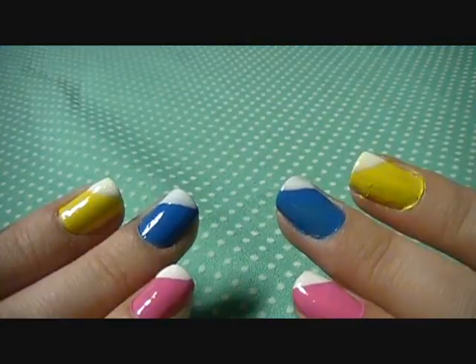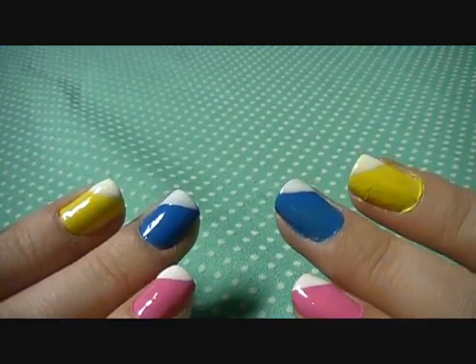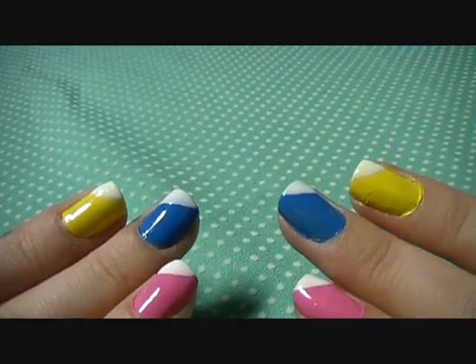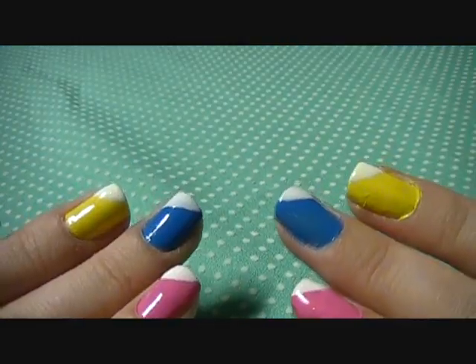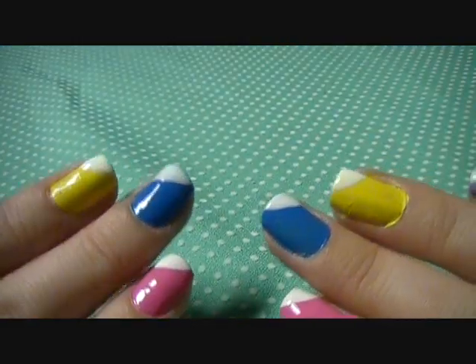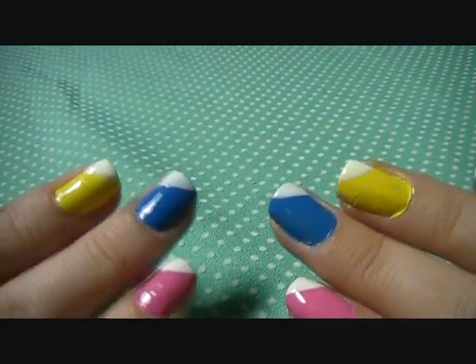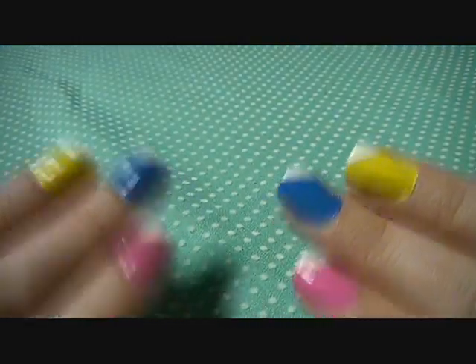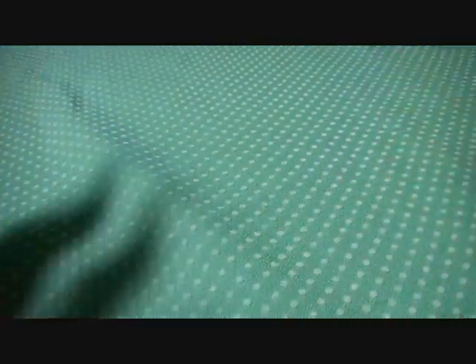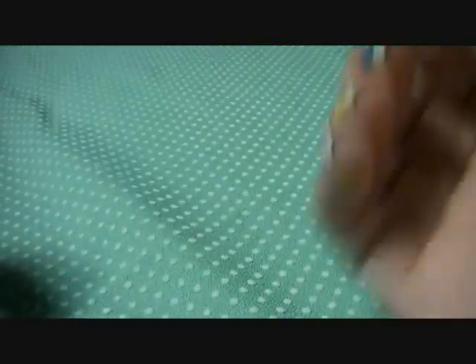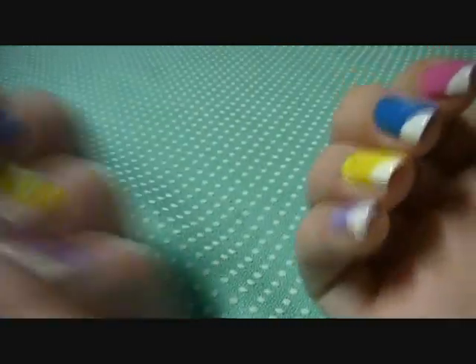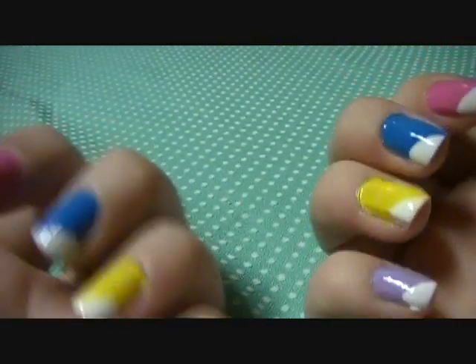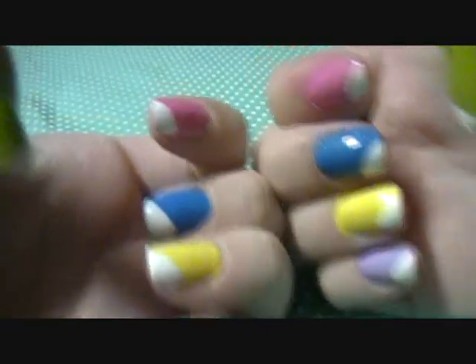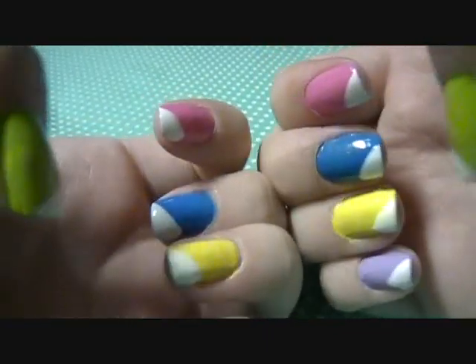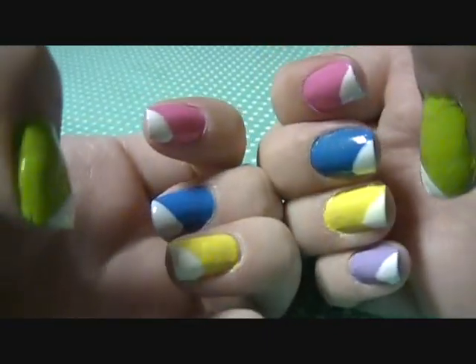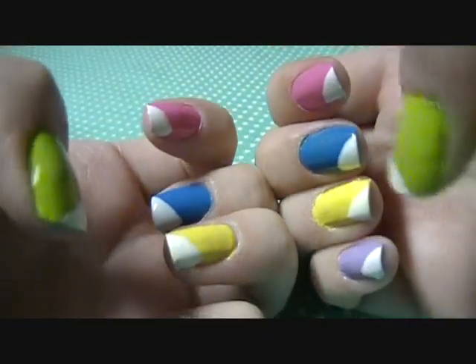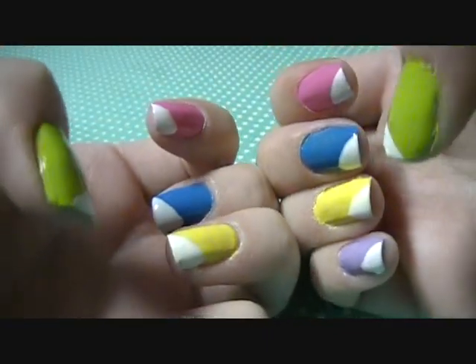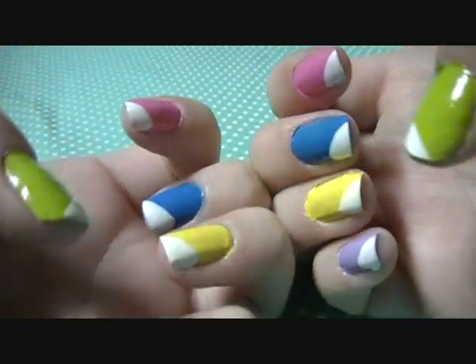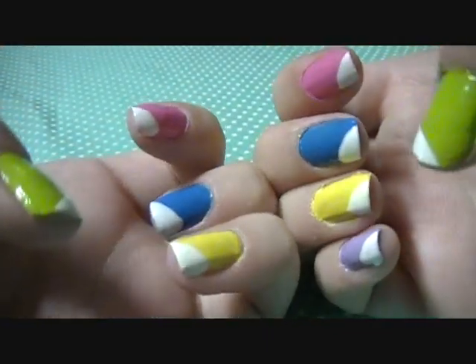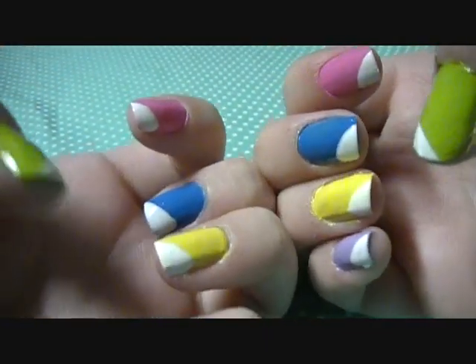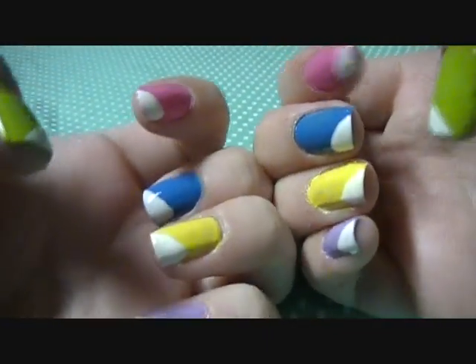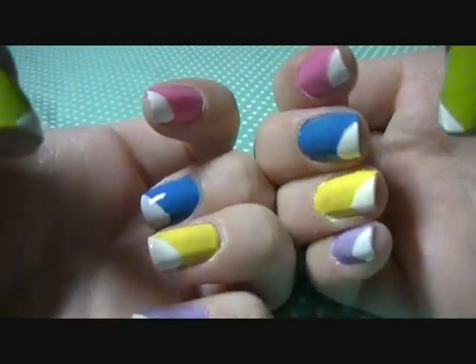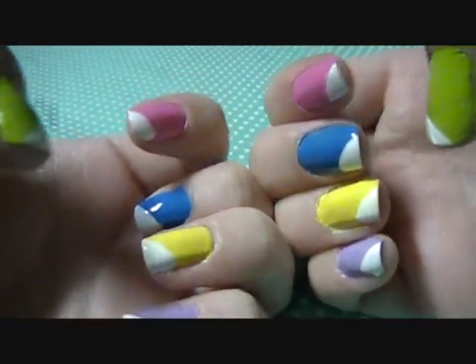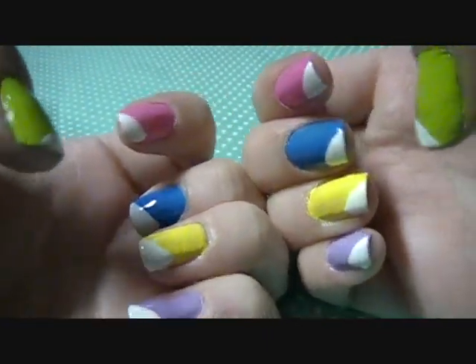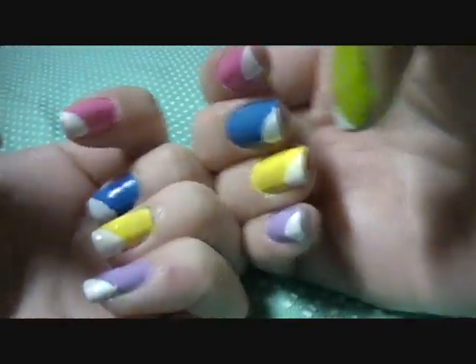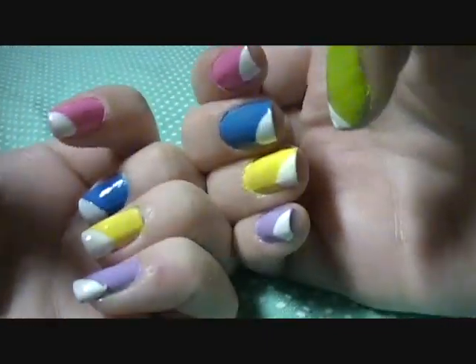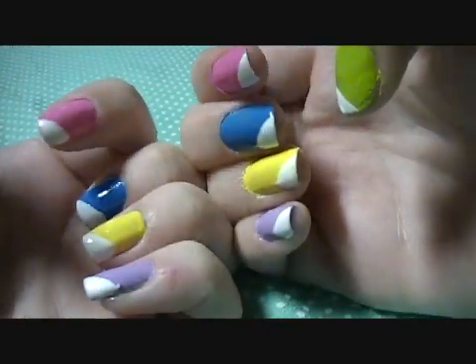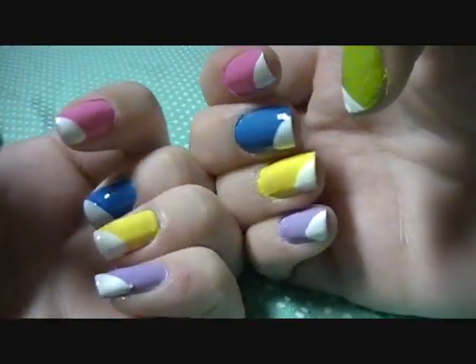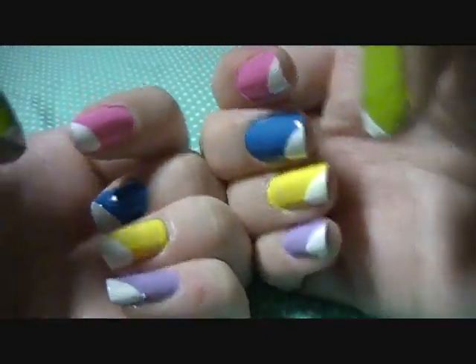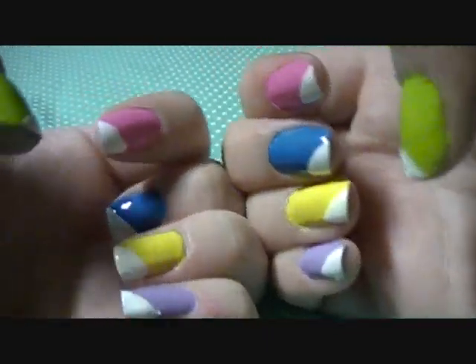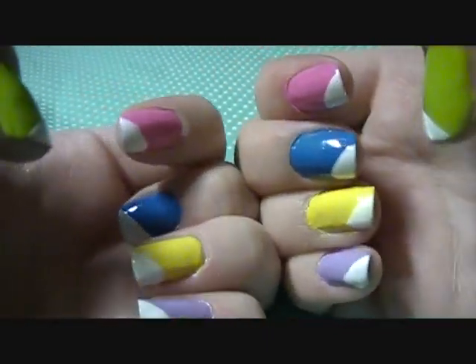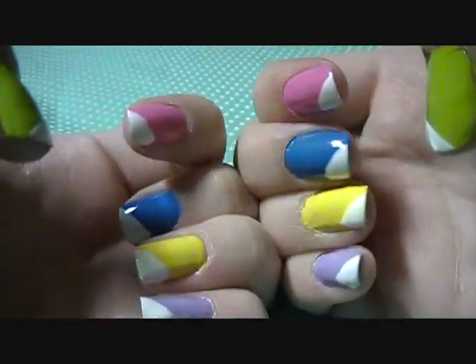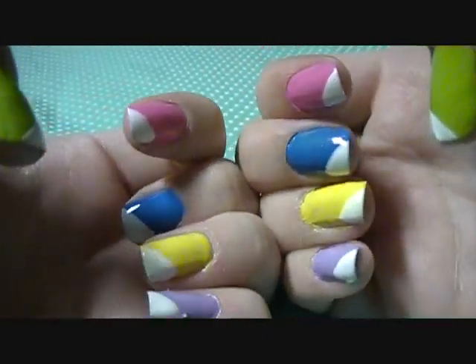And if you wish to stop here with your nails, I think that this is a really cute design just on its own, sort of like little iceberg tips on your nails.